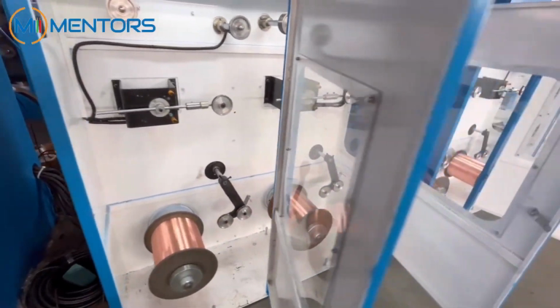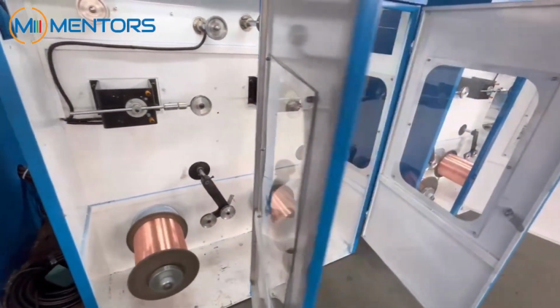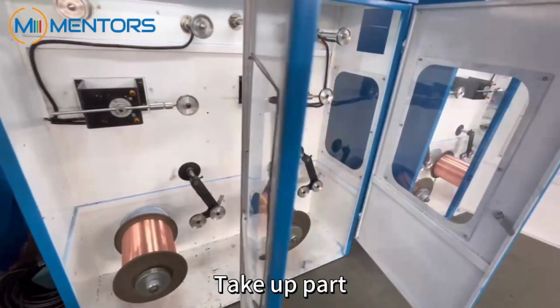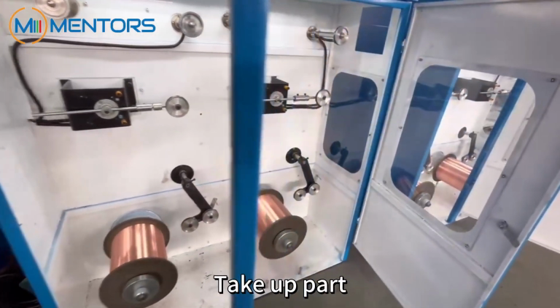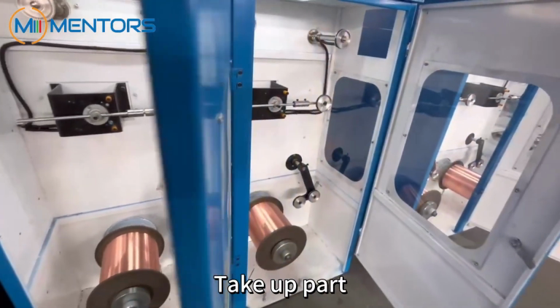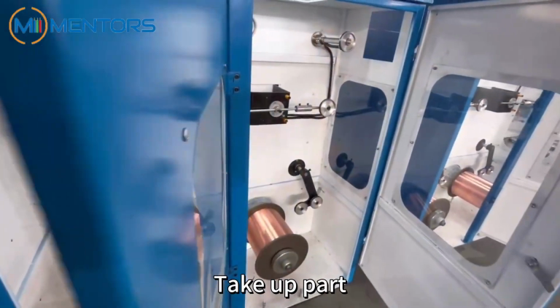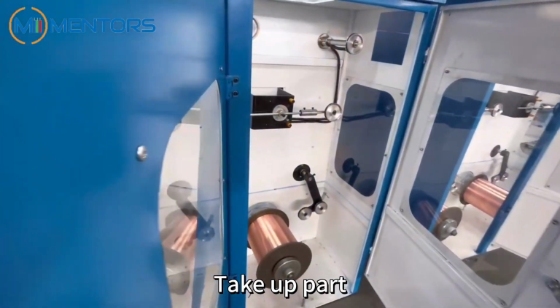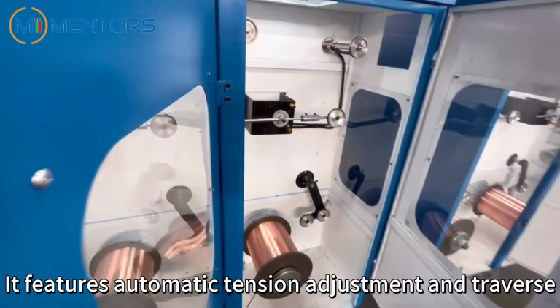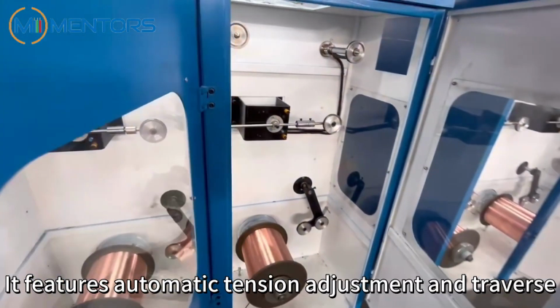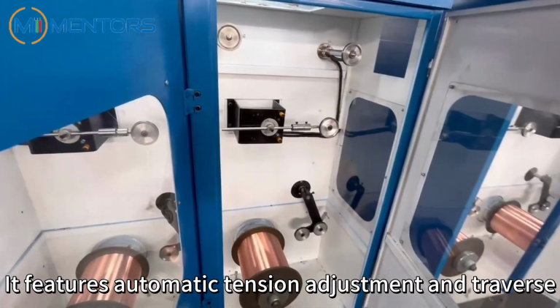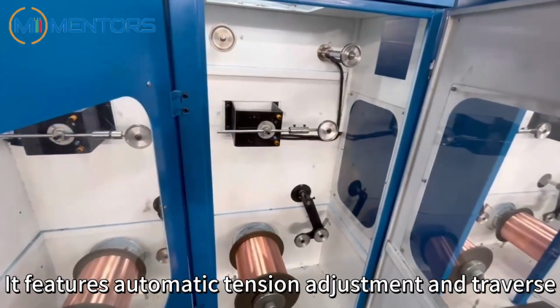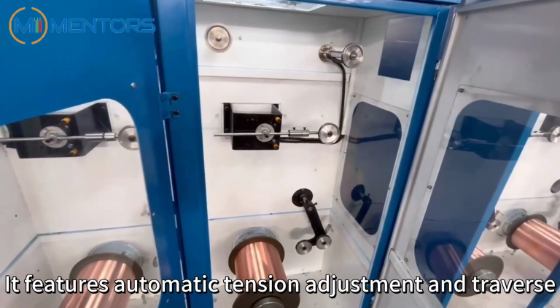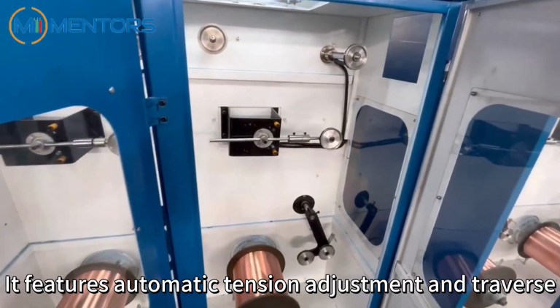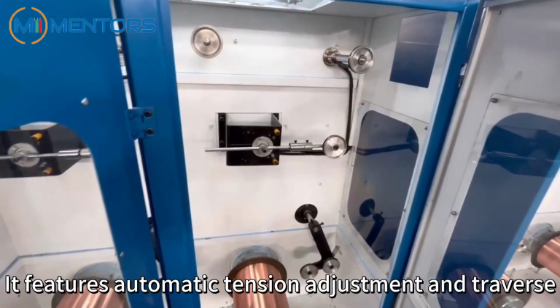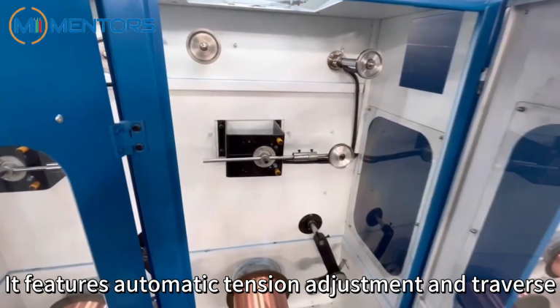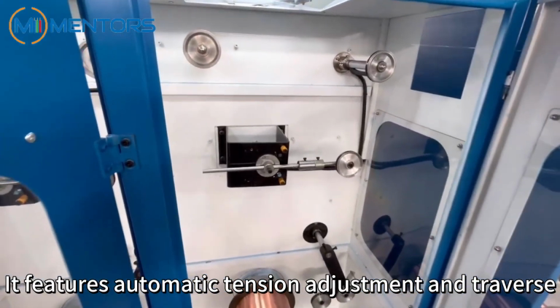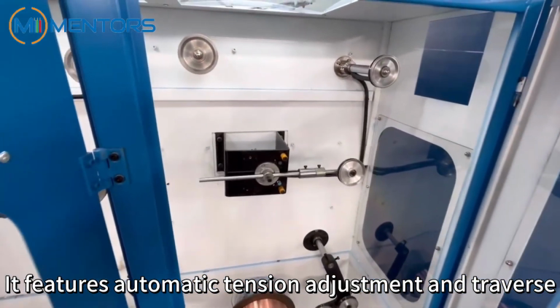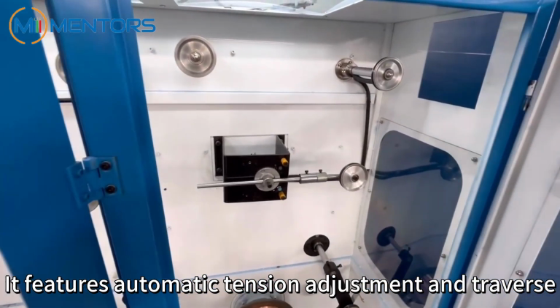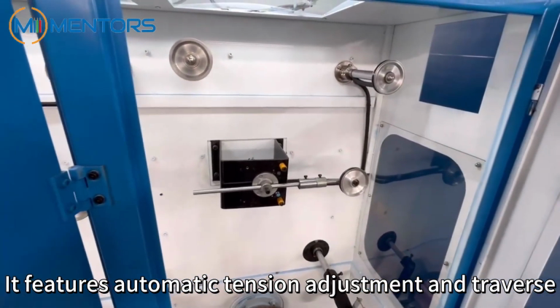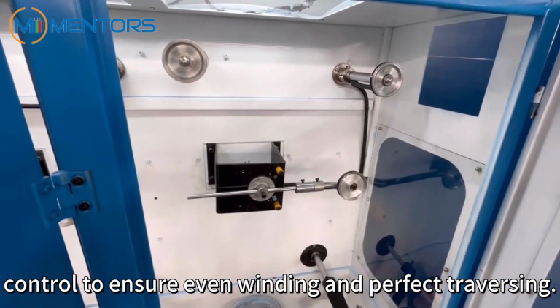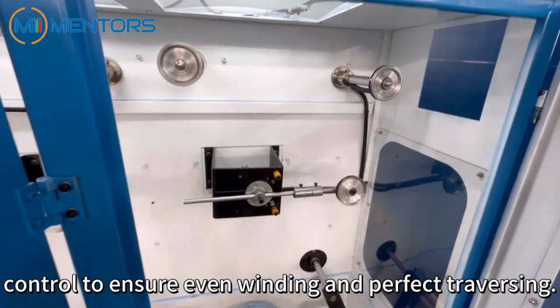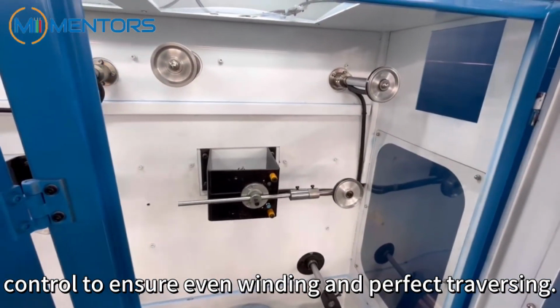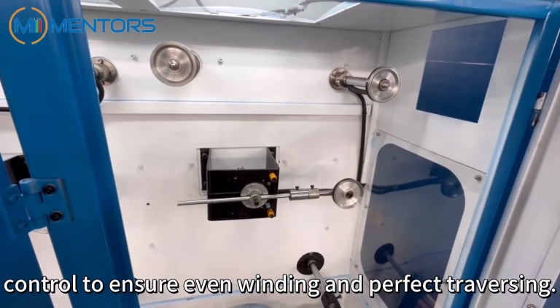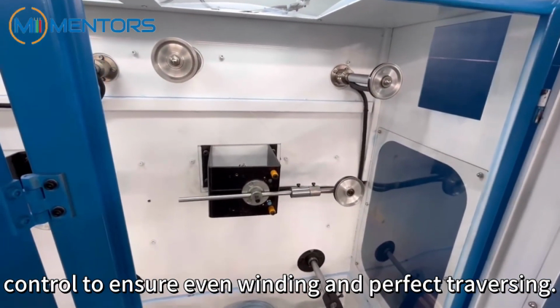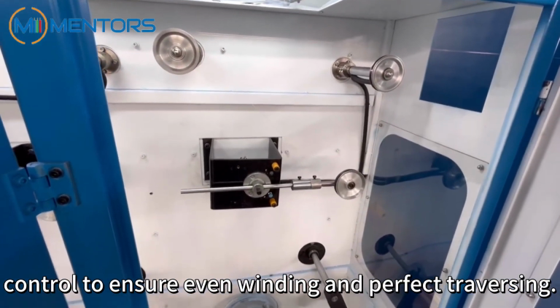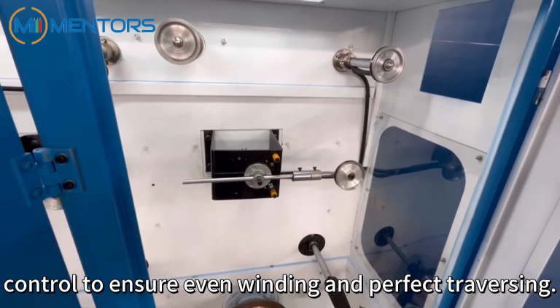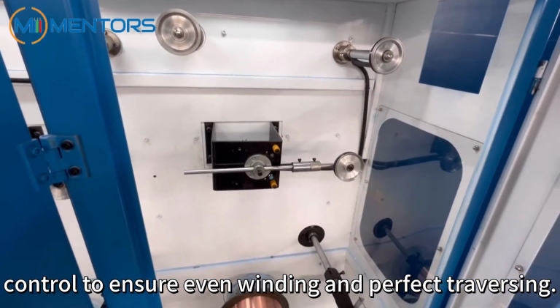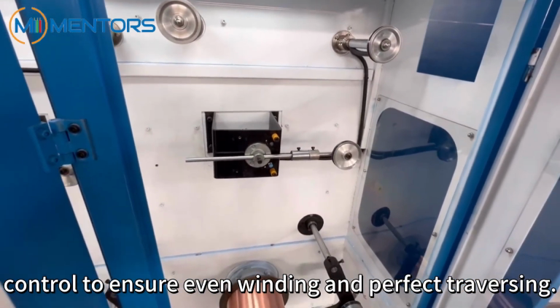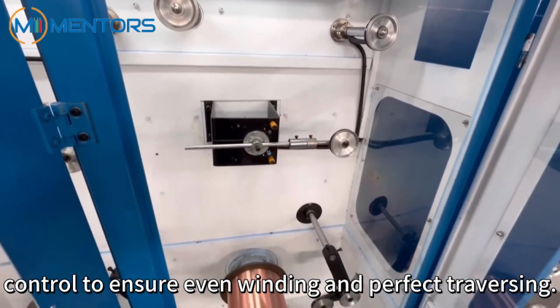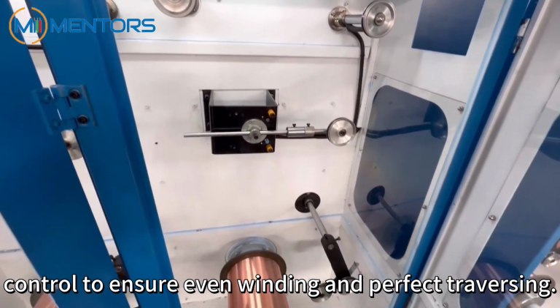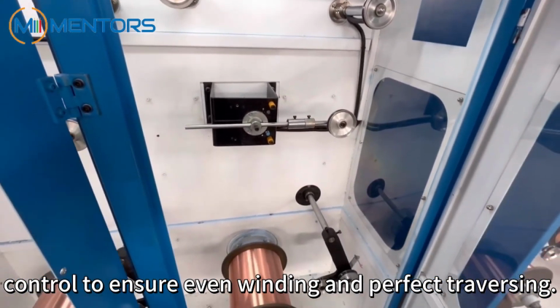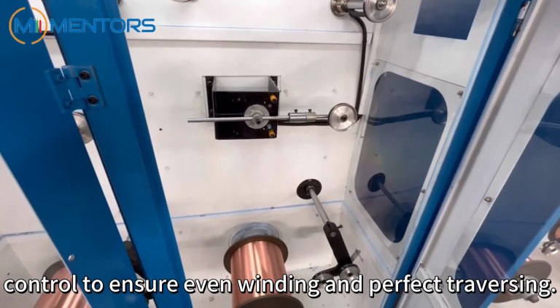Take-up part. It features automatic tension adjustment and traverse control to ensure even winding and perfect traversing.